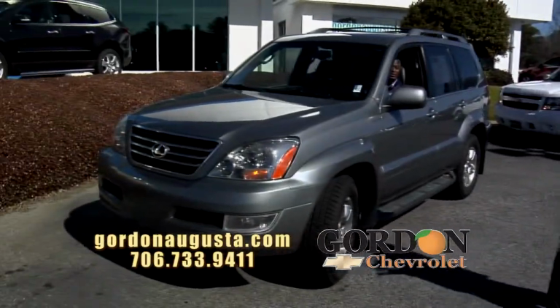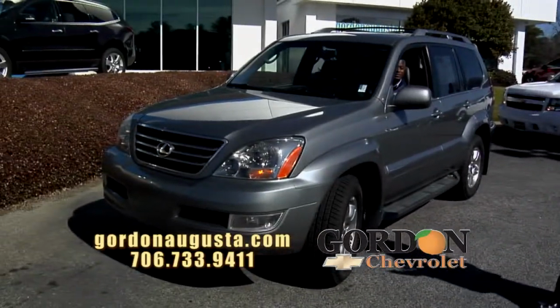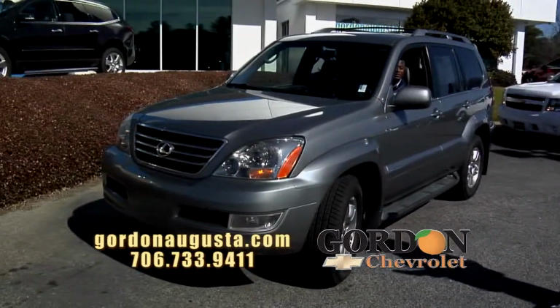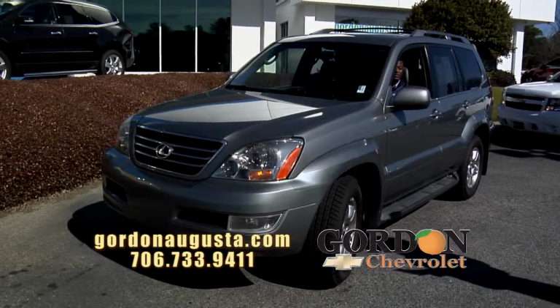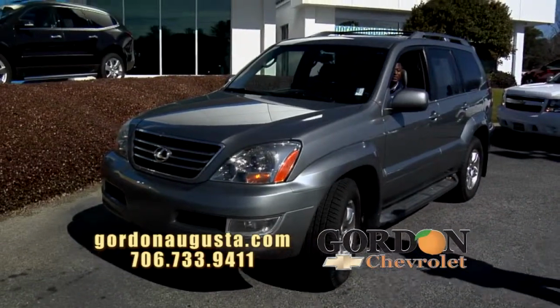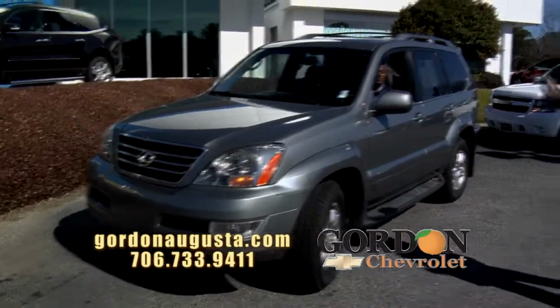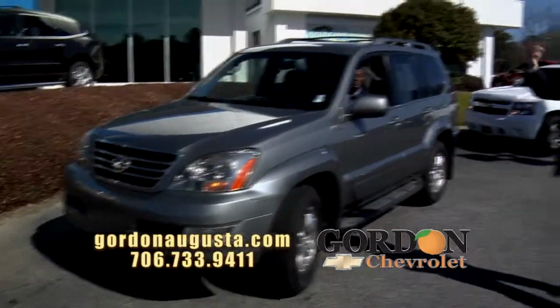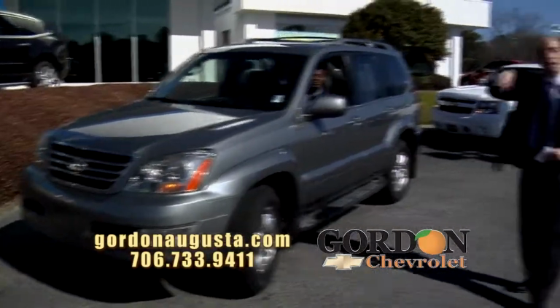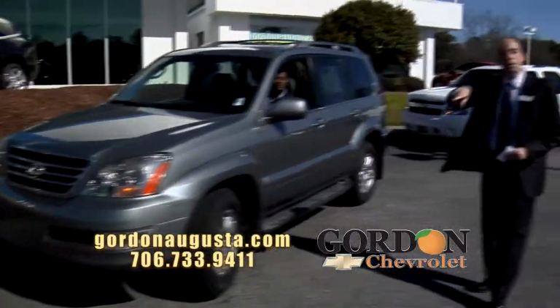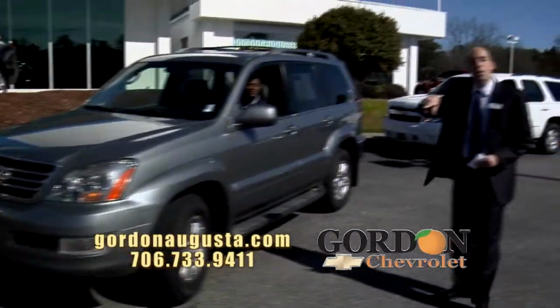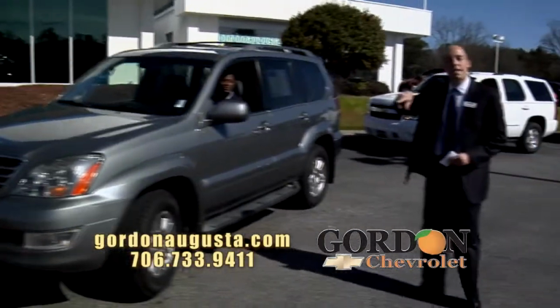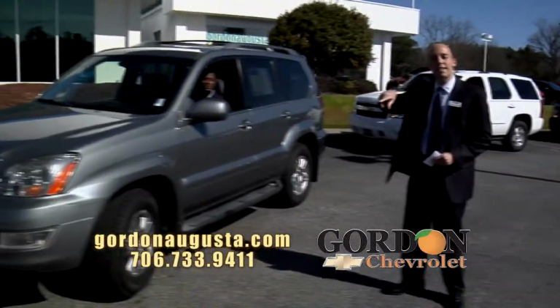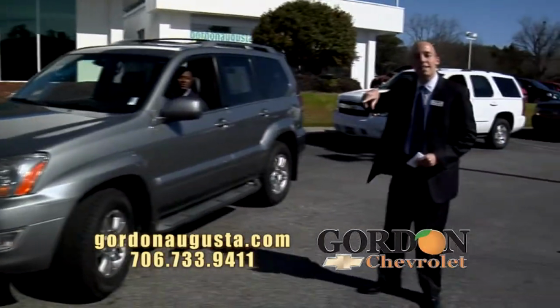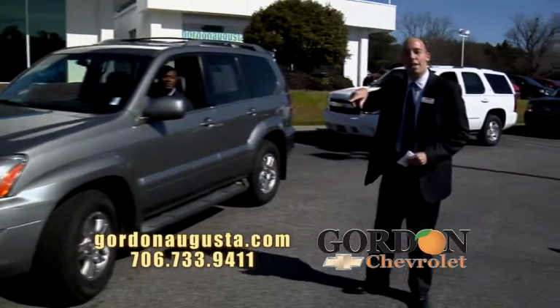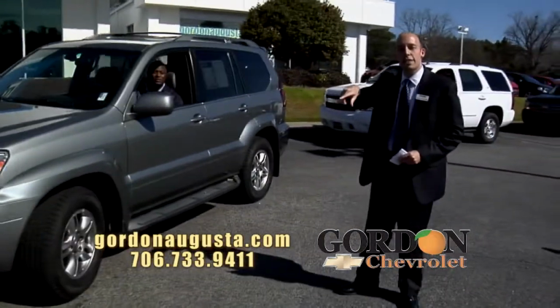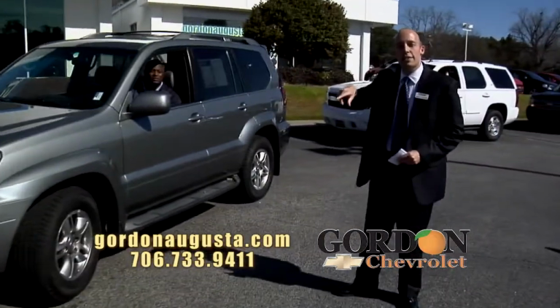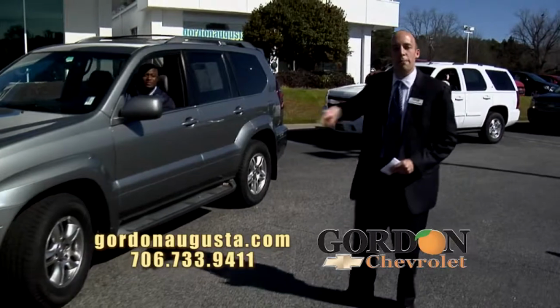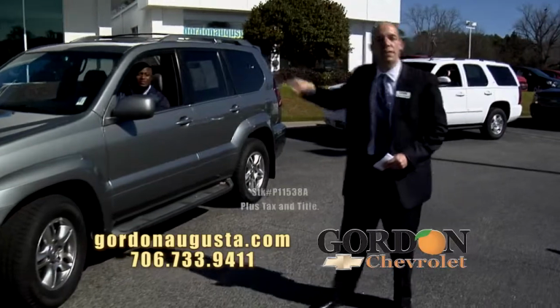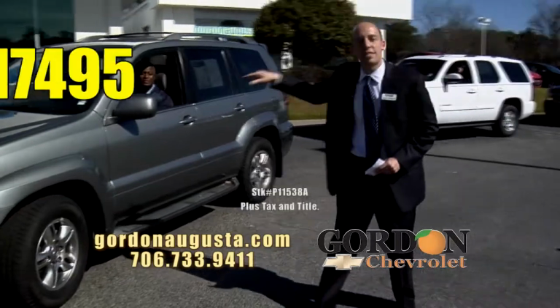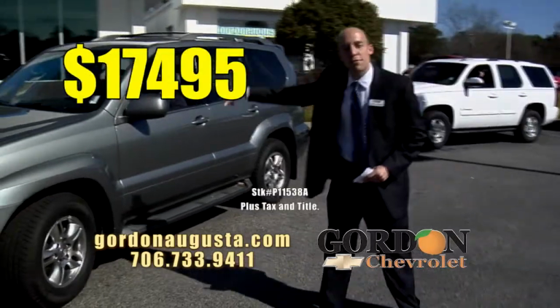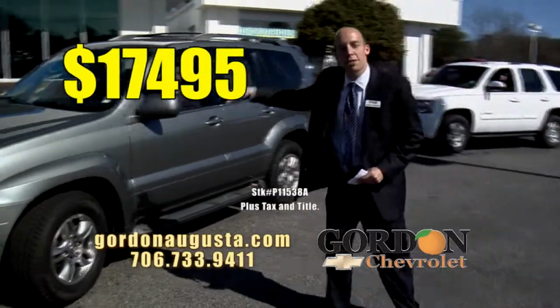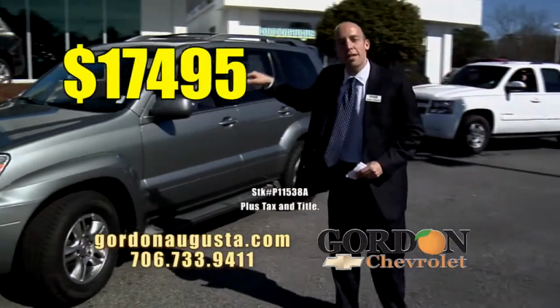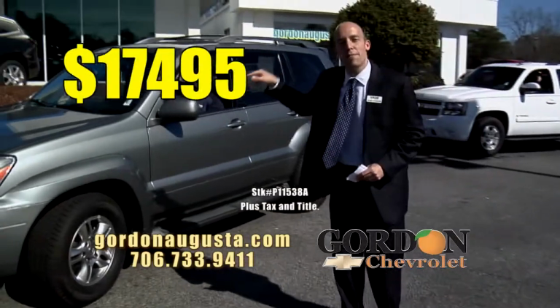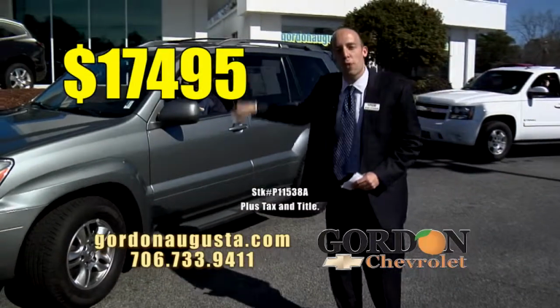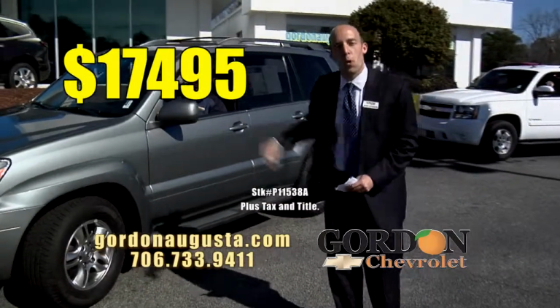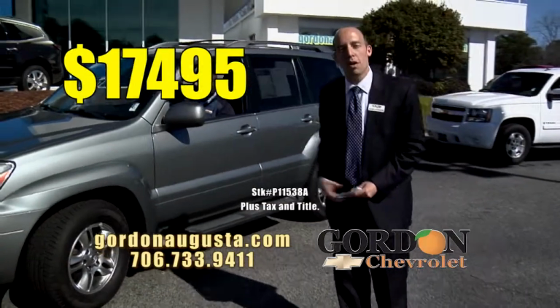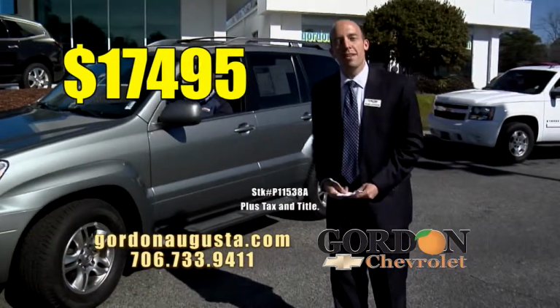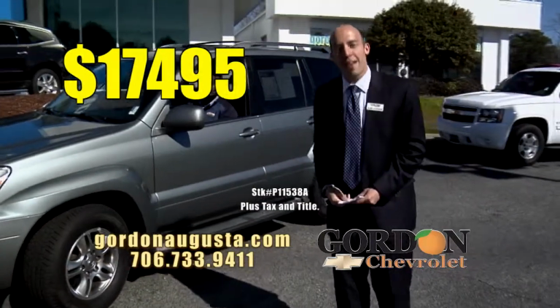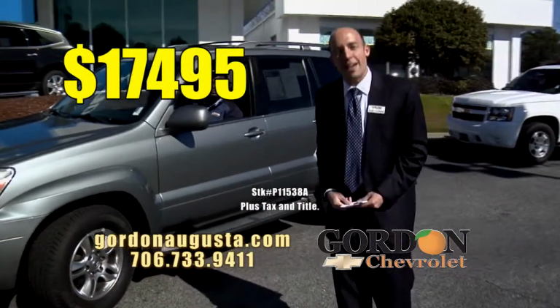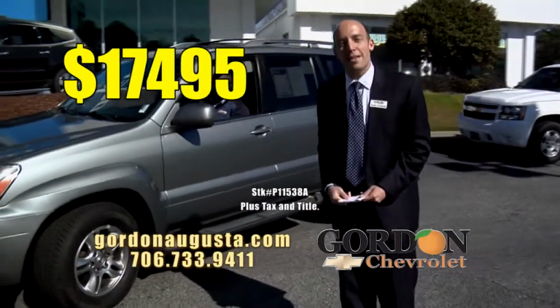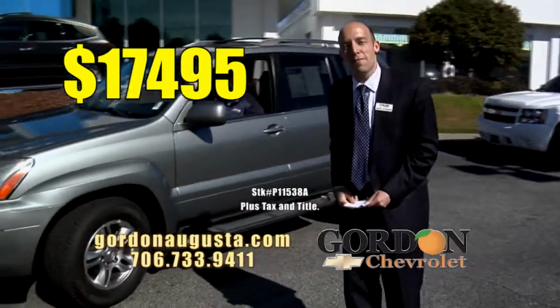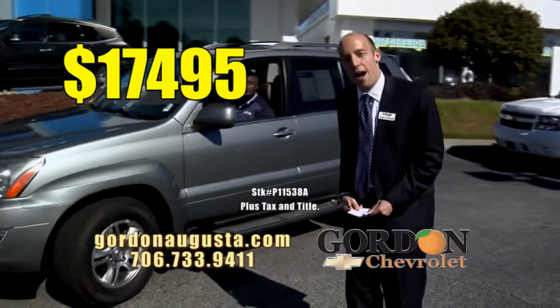And the price — two grand below NADA retail: $17,495.